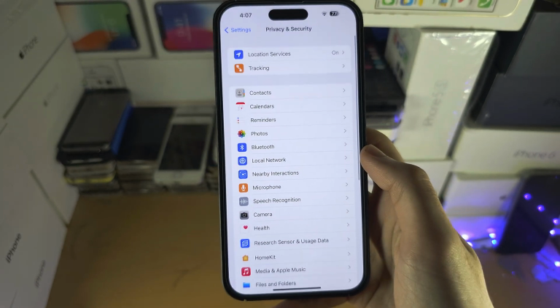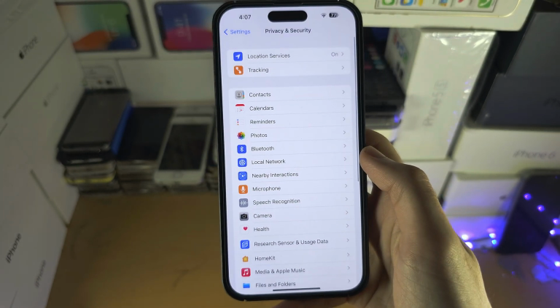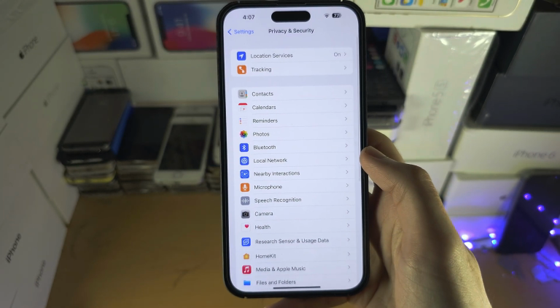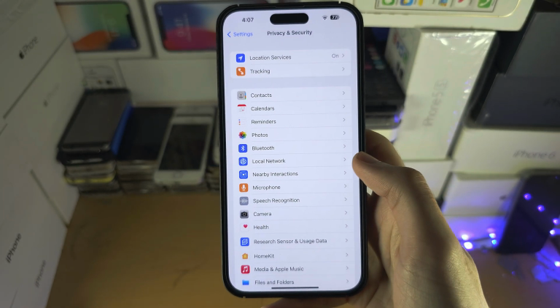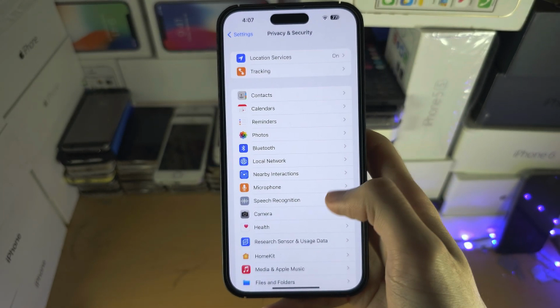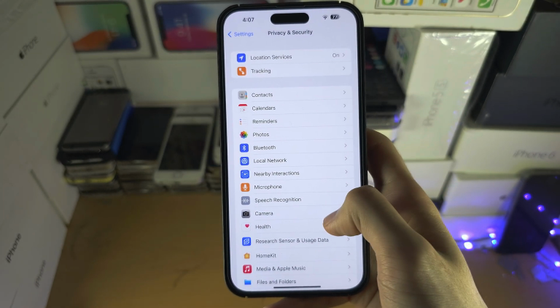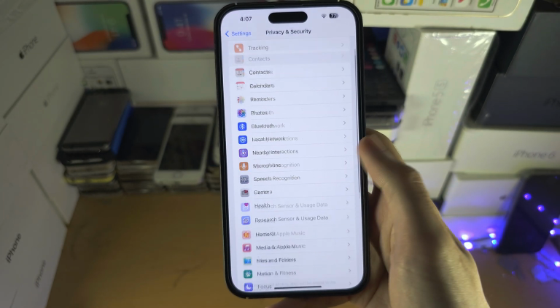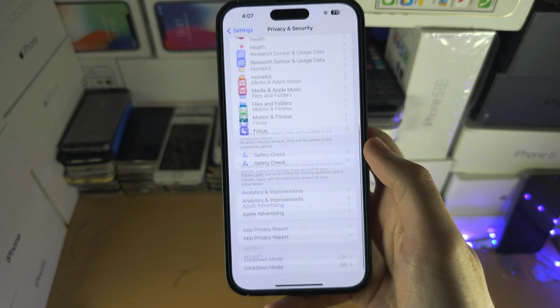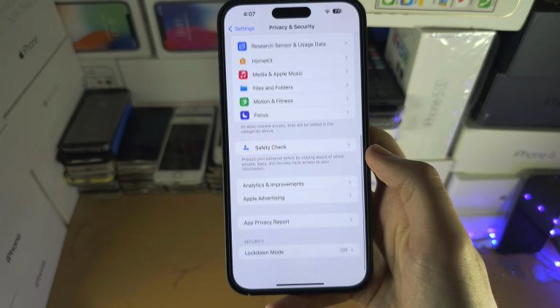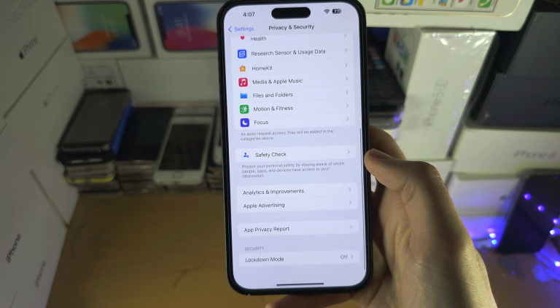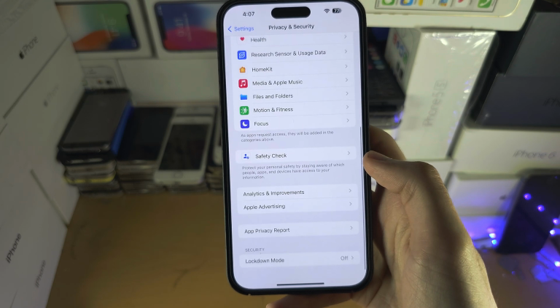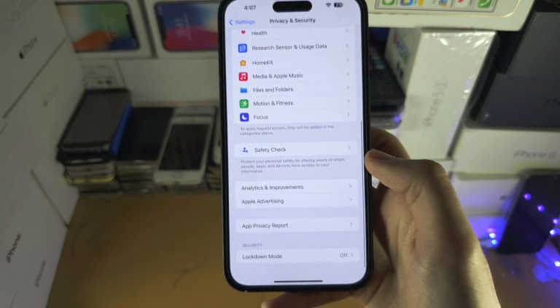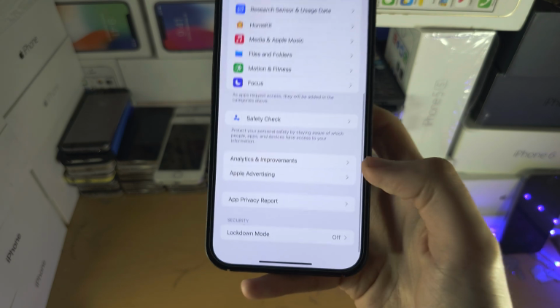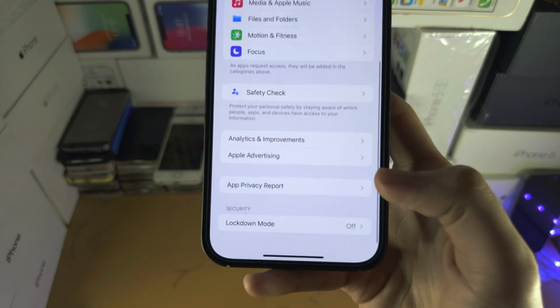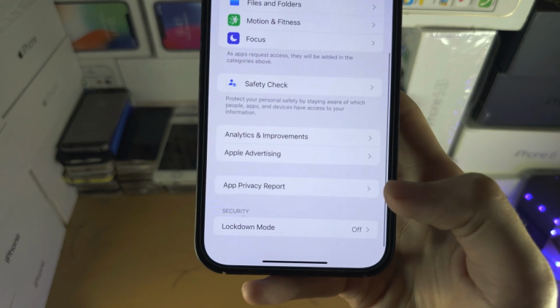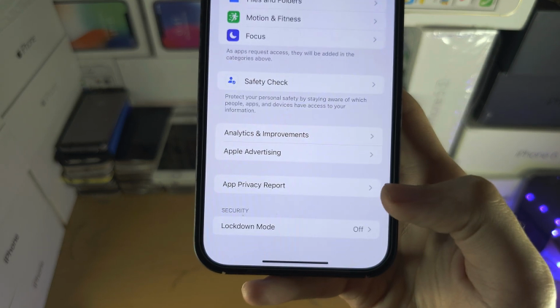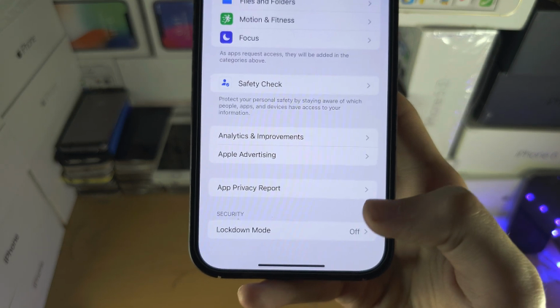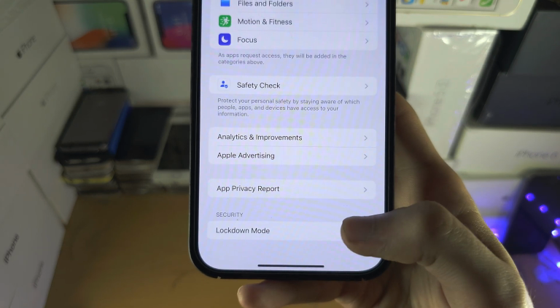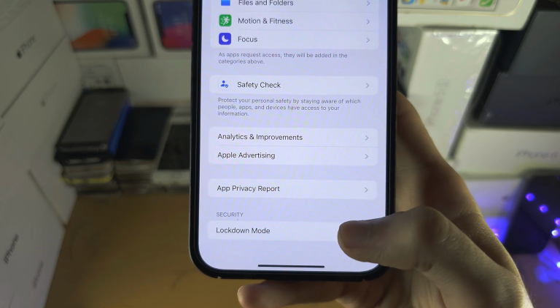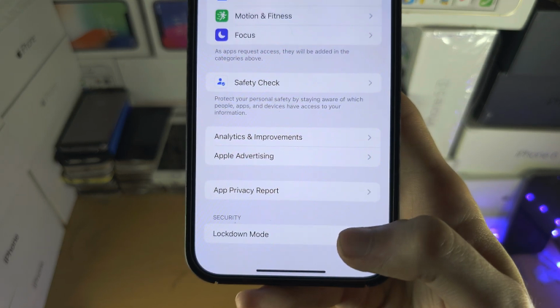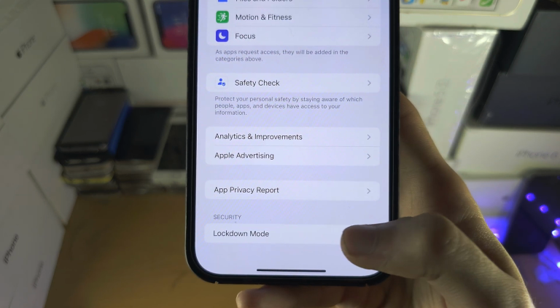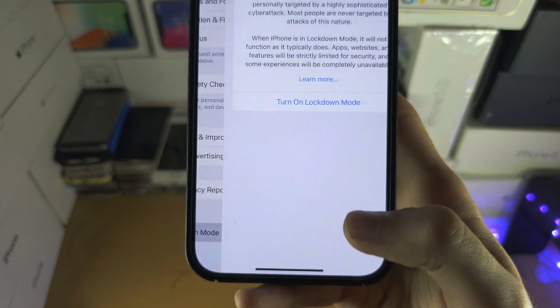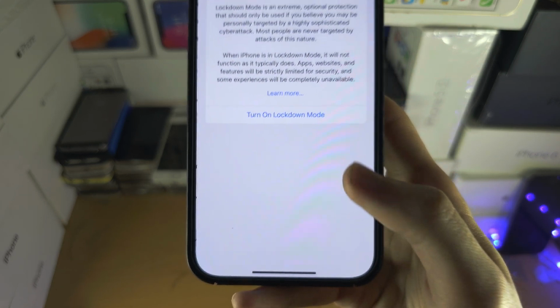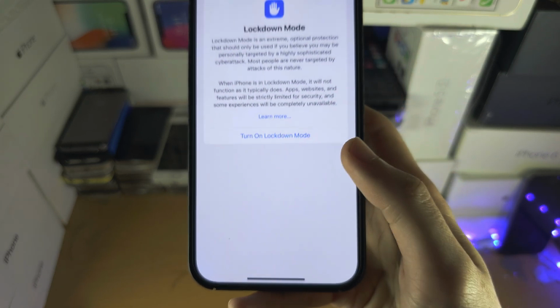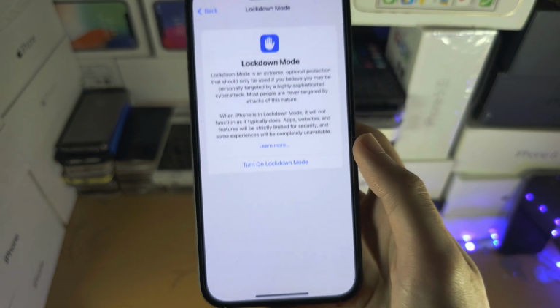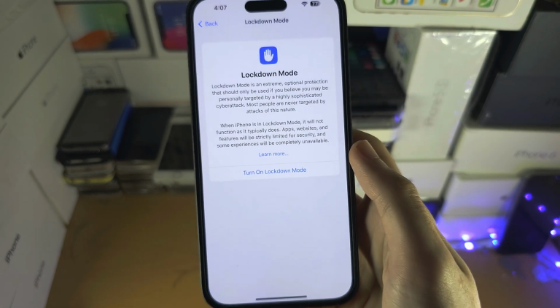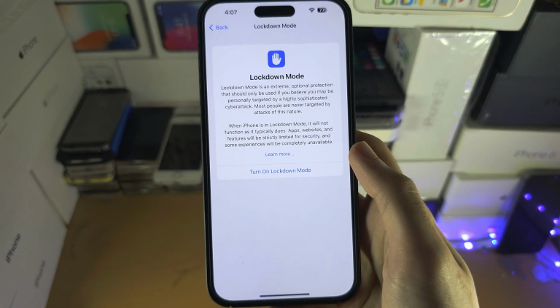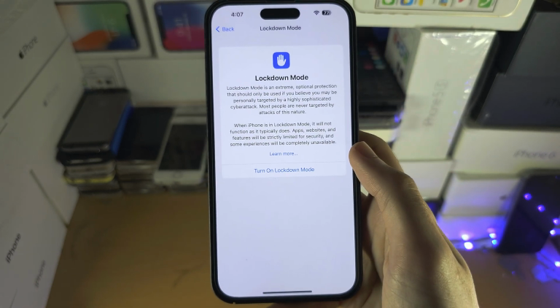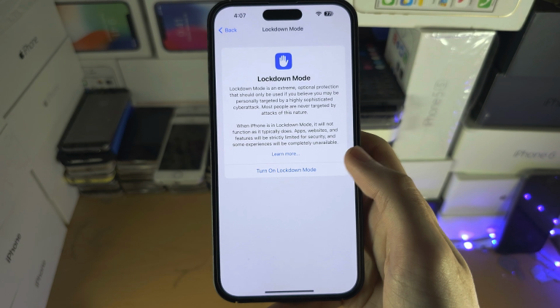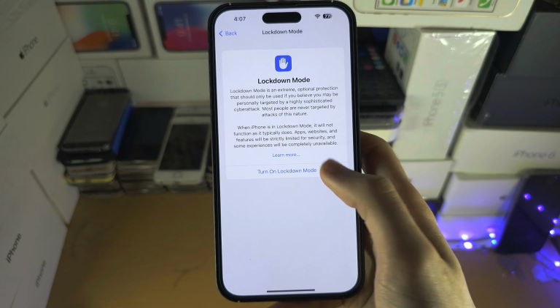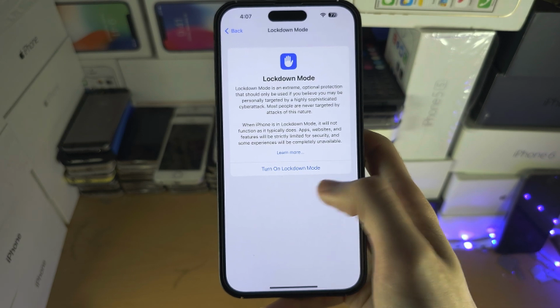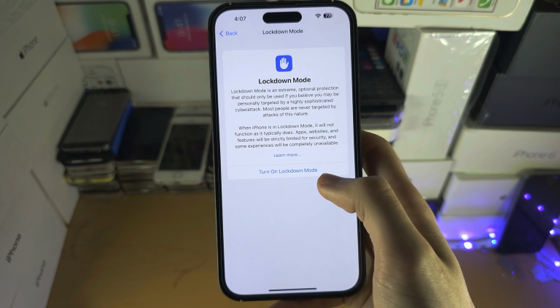You're then going to scroll to the bottom, and here is the Lockdown Mode option.